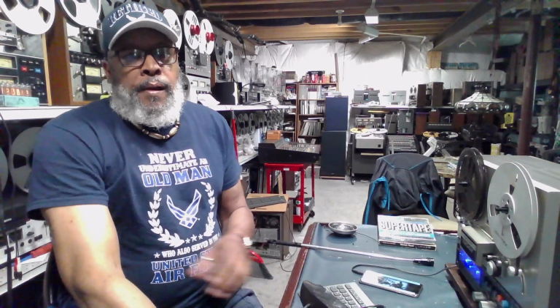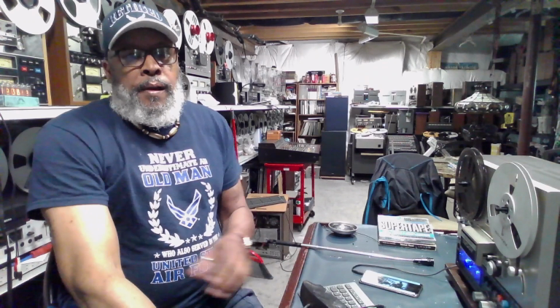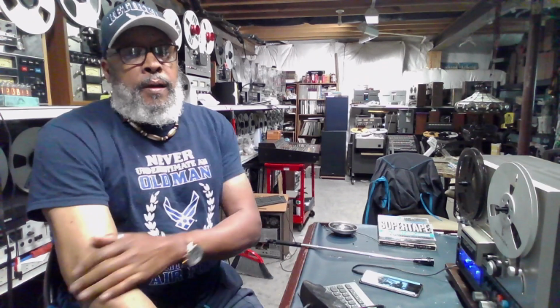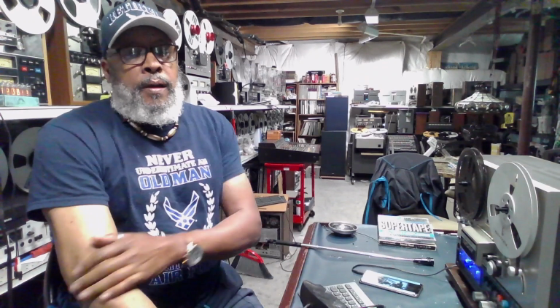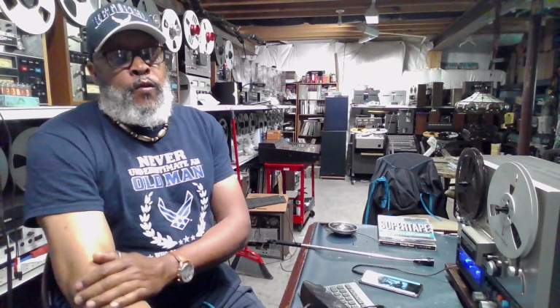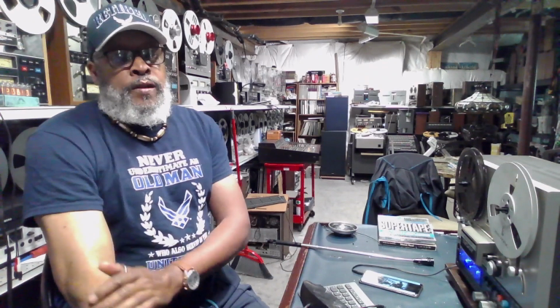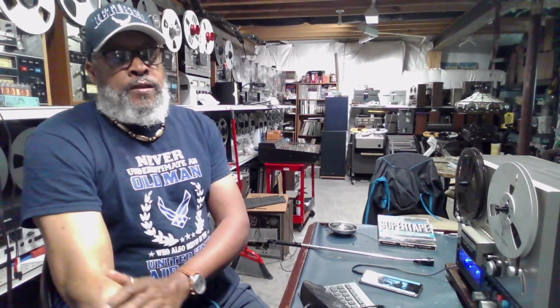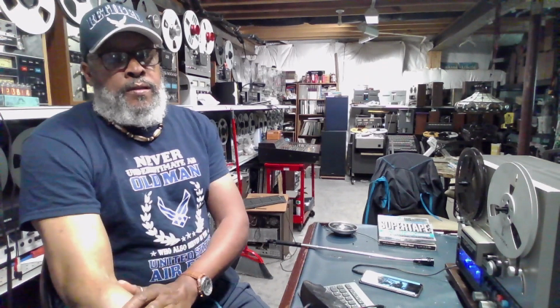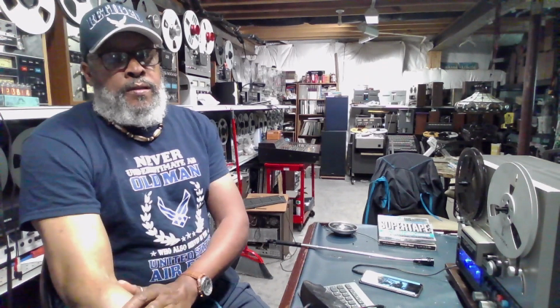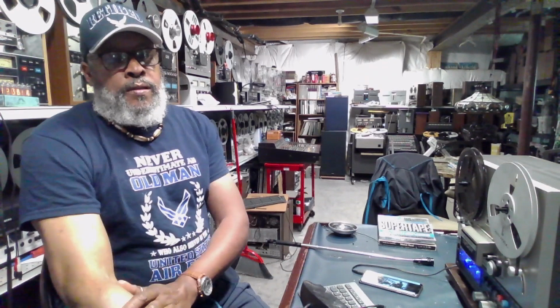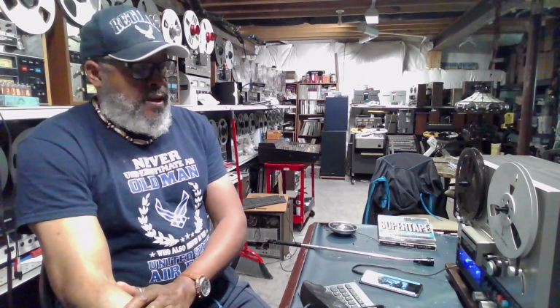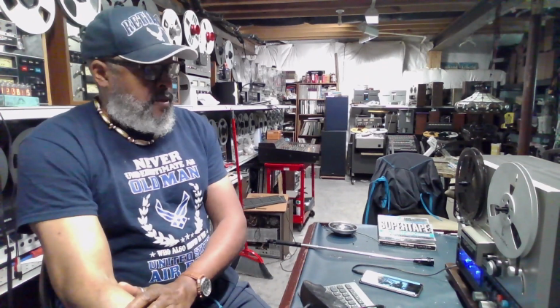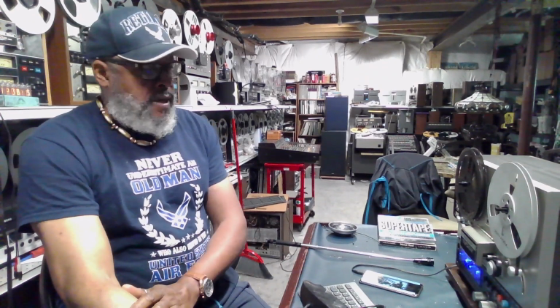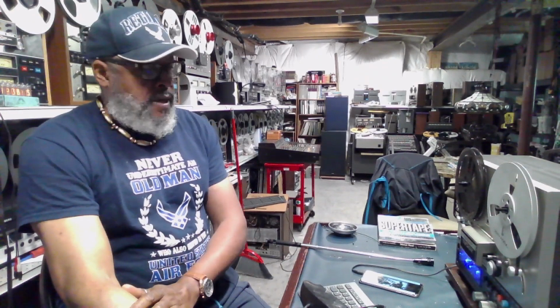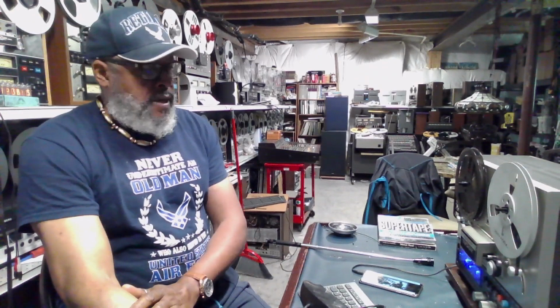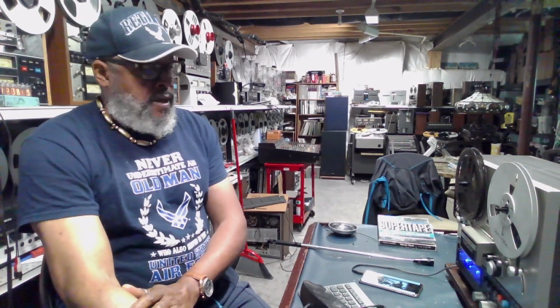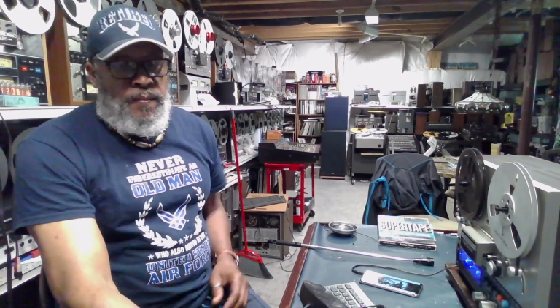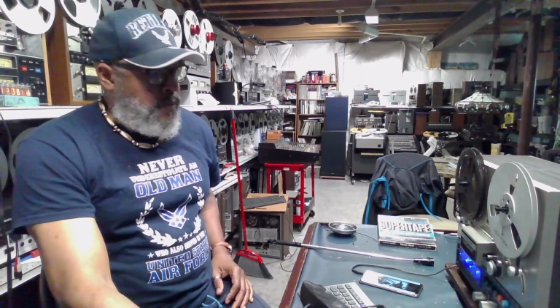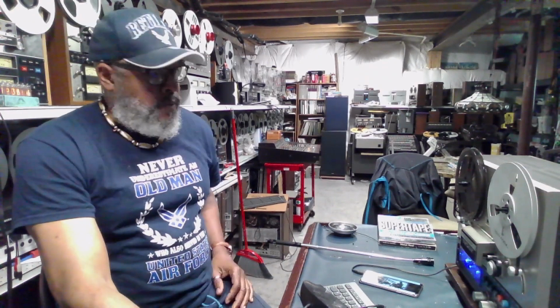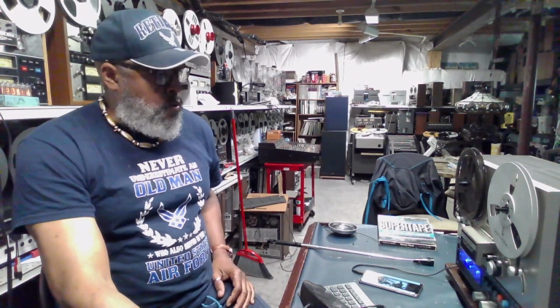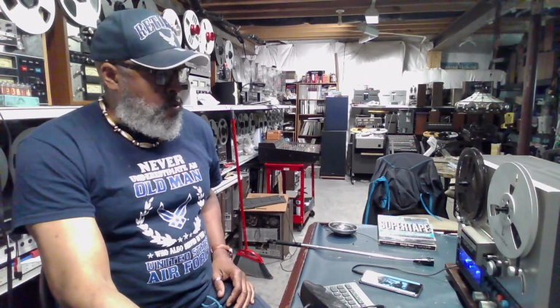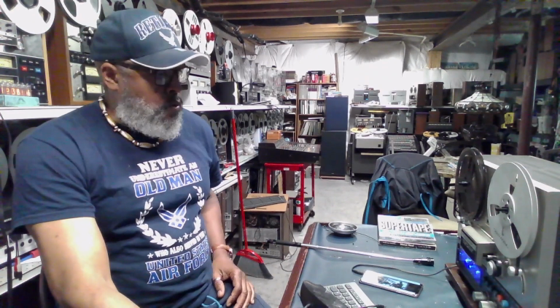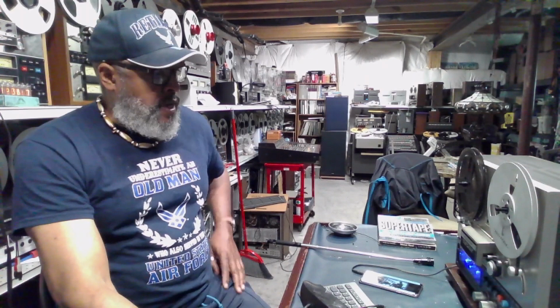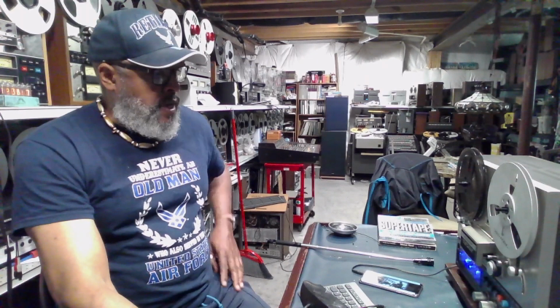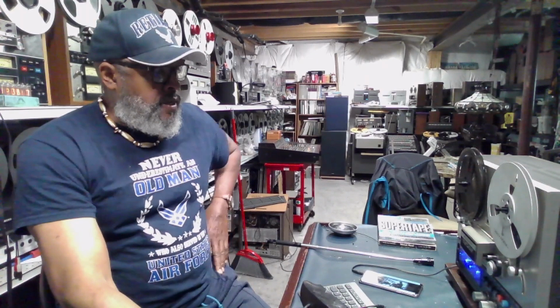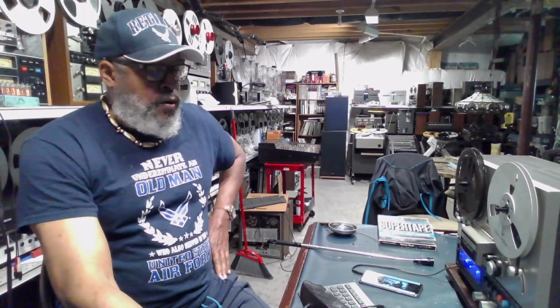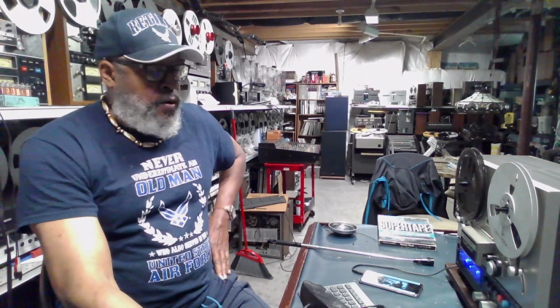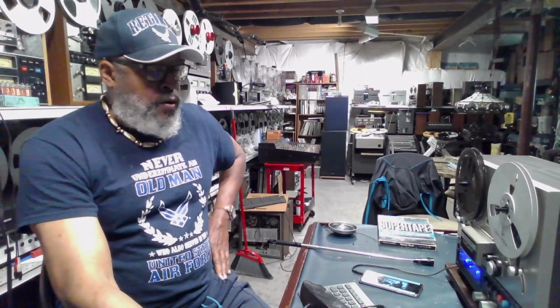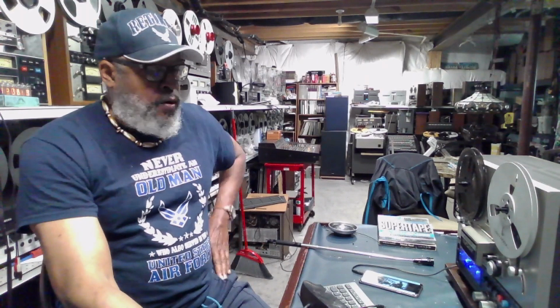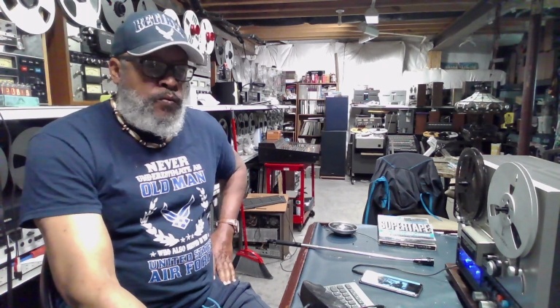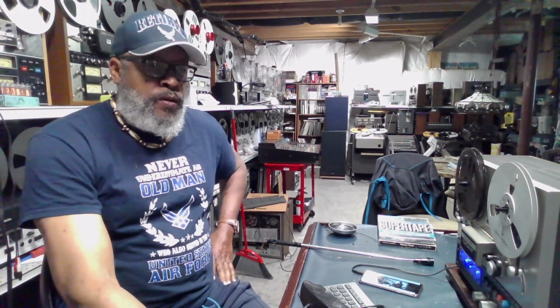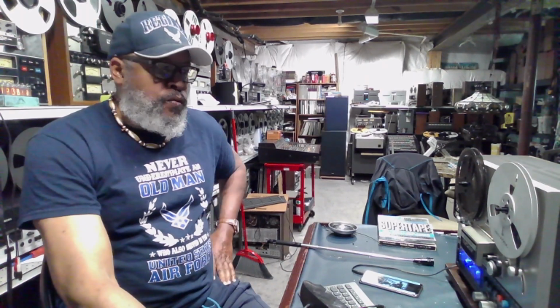Hello everyone. This is Big Matt. Today we are going to be going over the TR-3000 reel-to-reel.